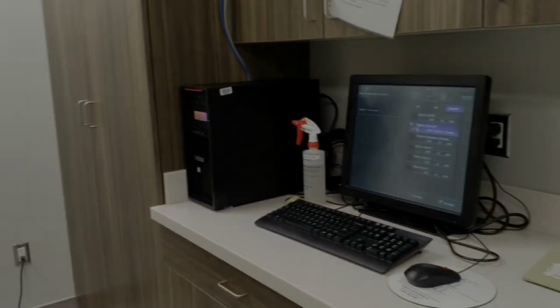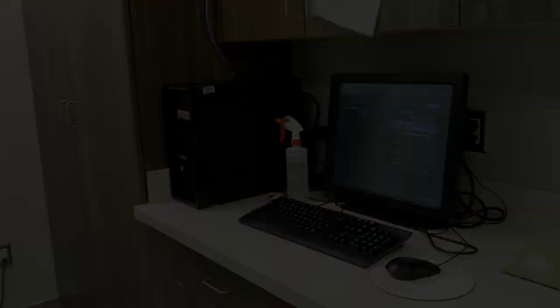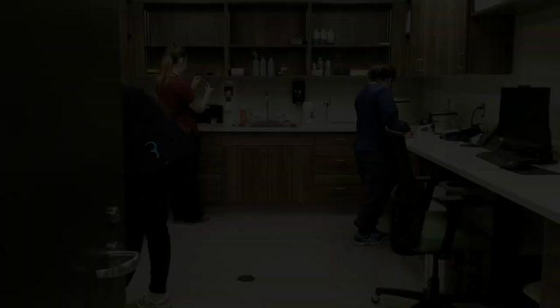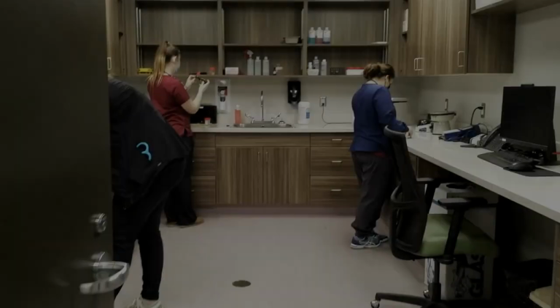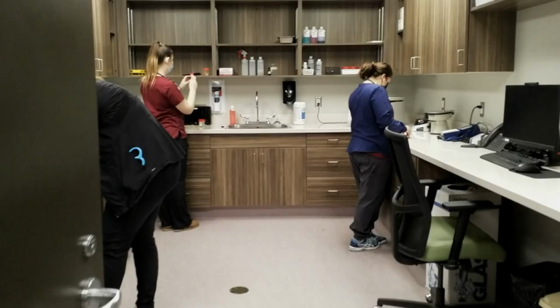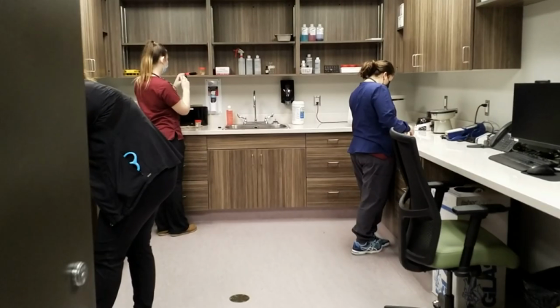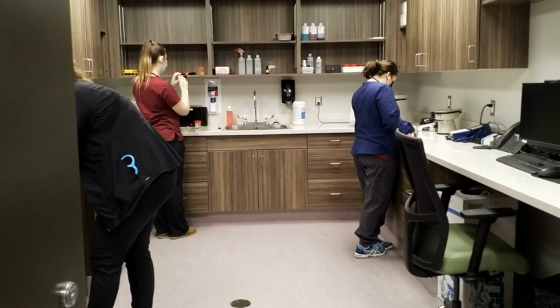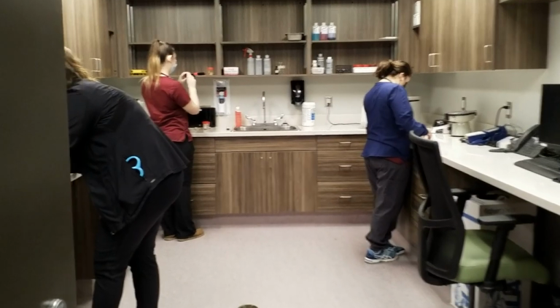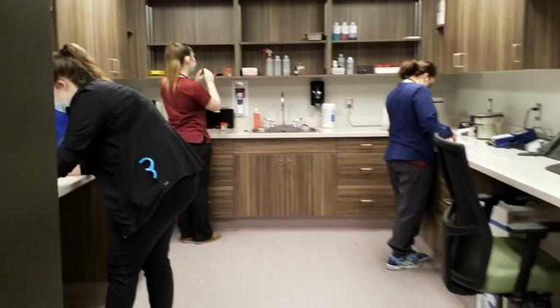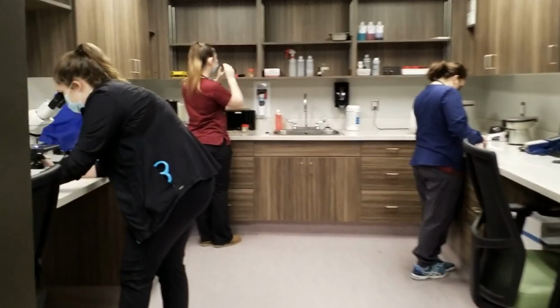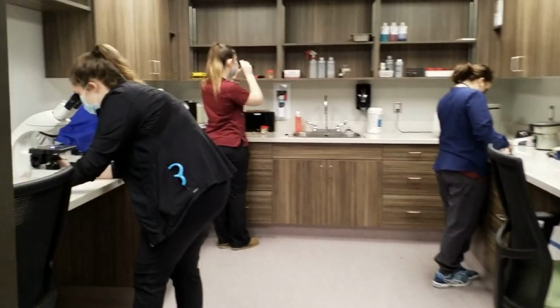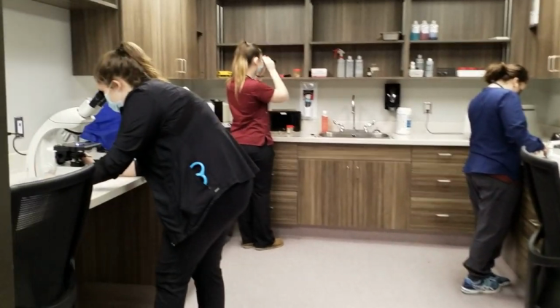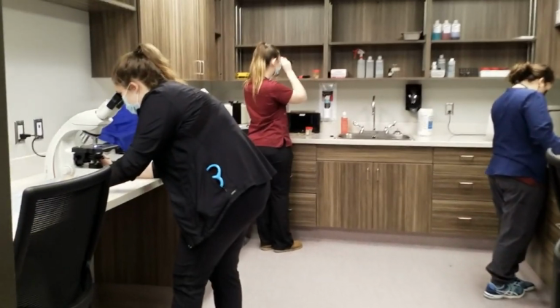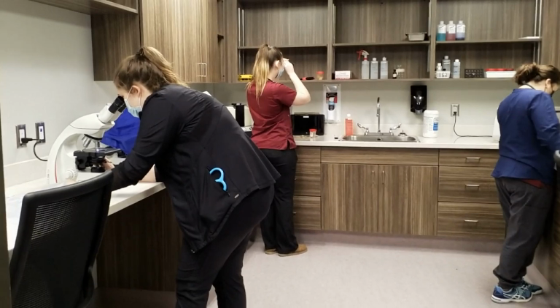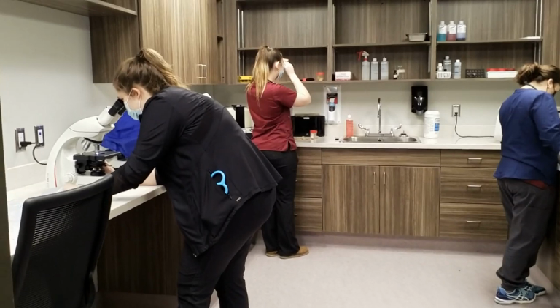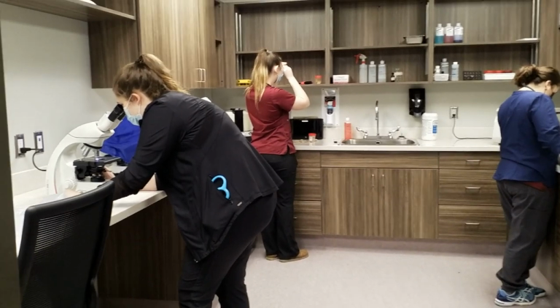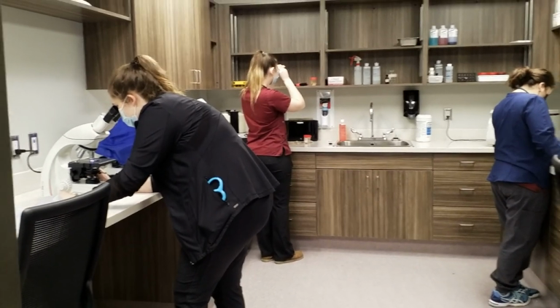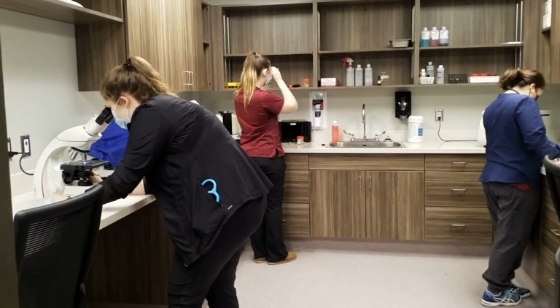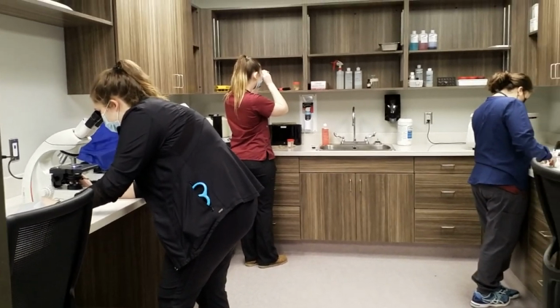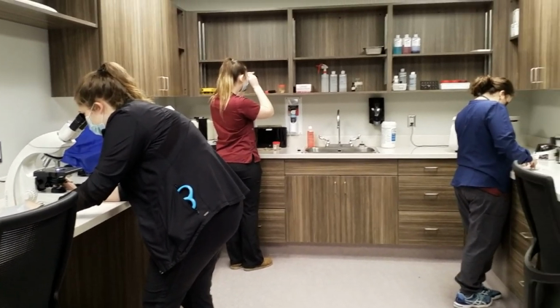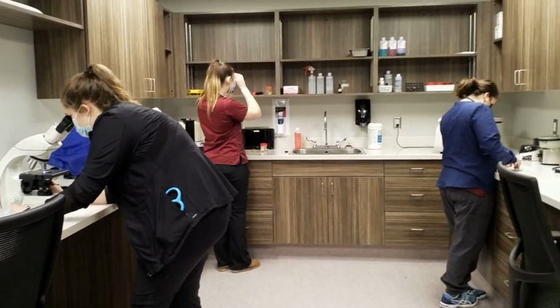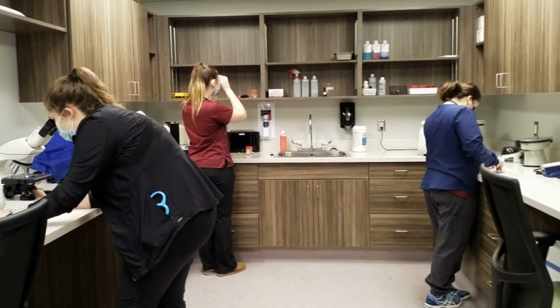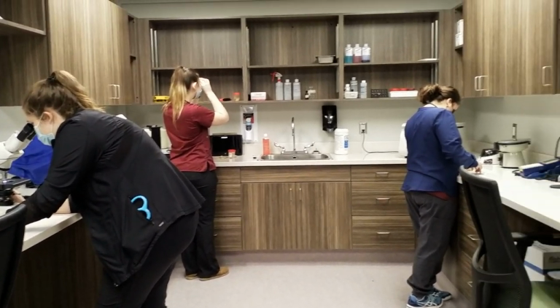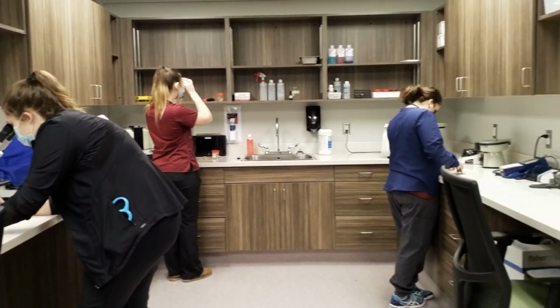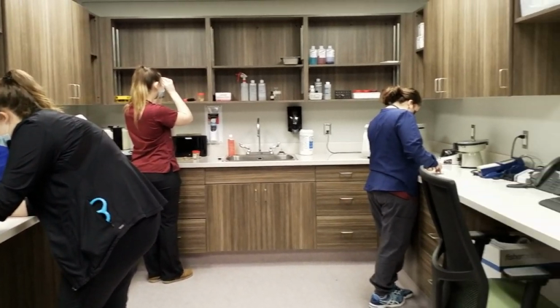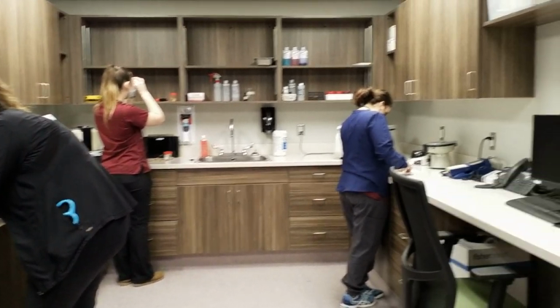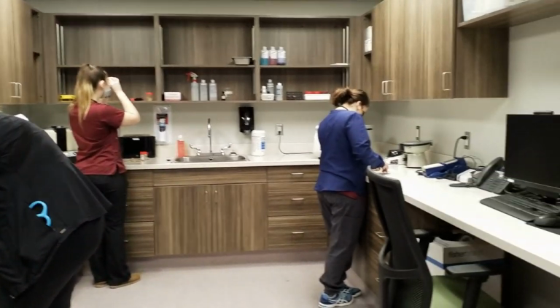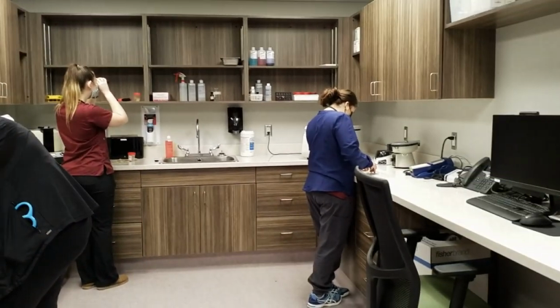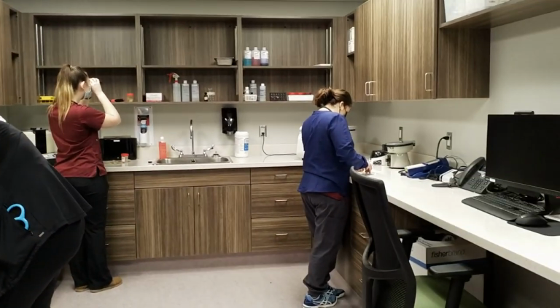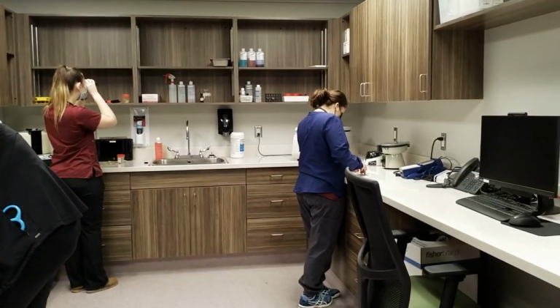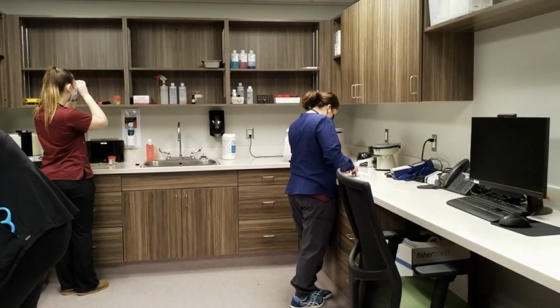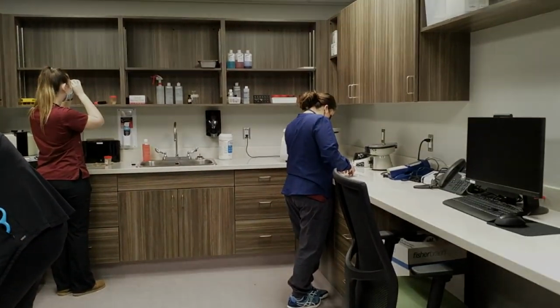This is our in-clinic lab space where second-year students run all their blood work and urinalysis for surgery animals.